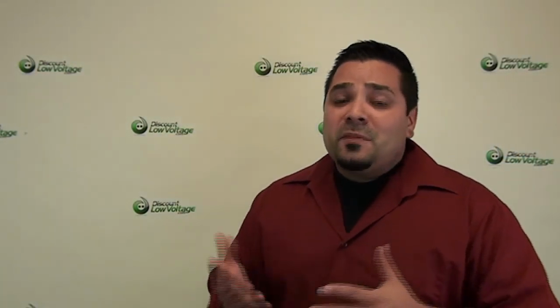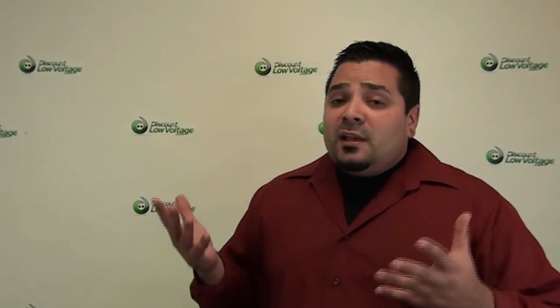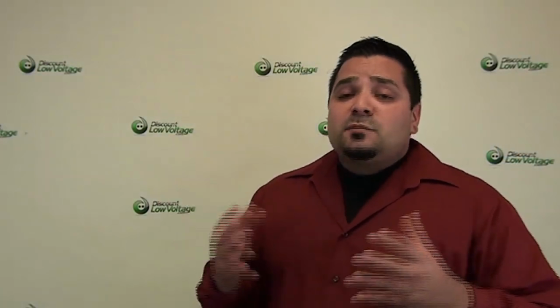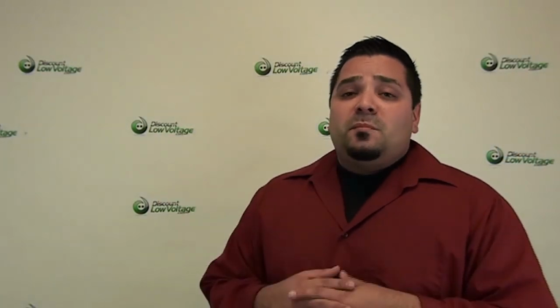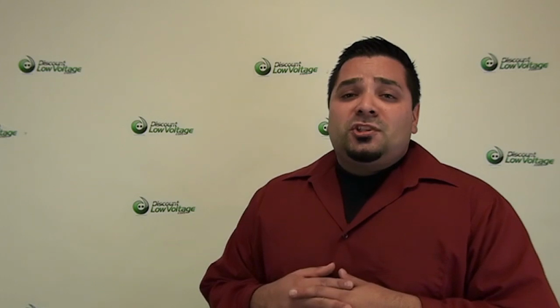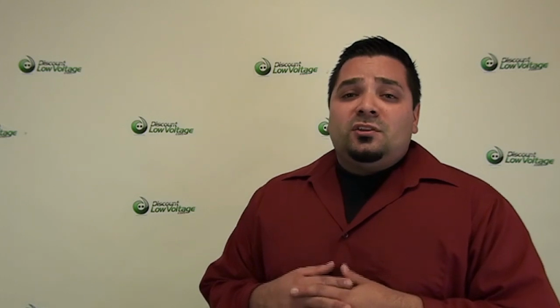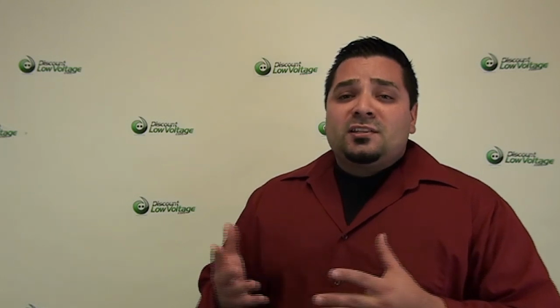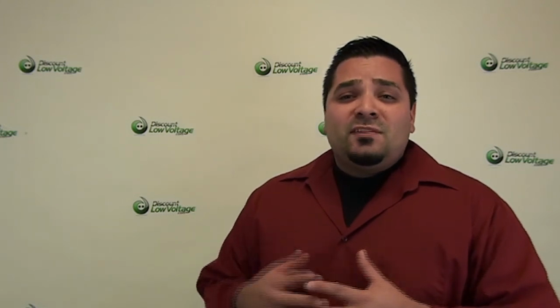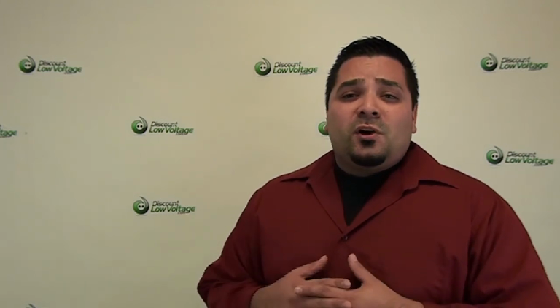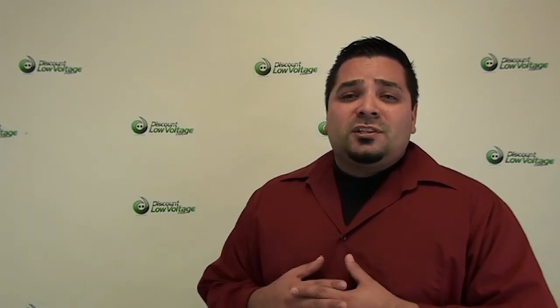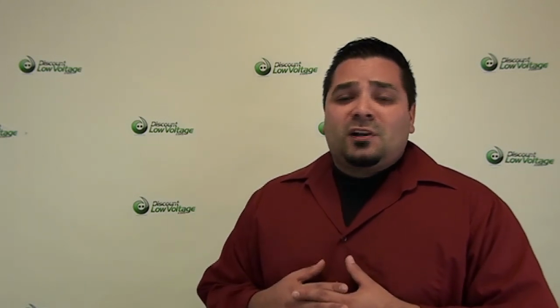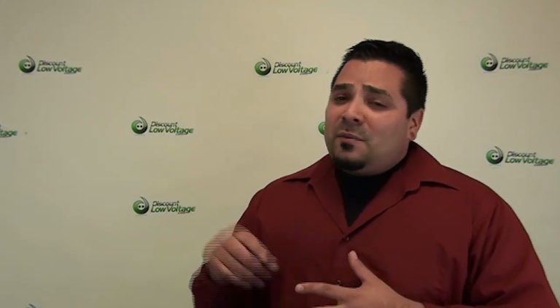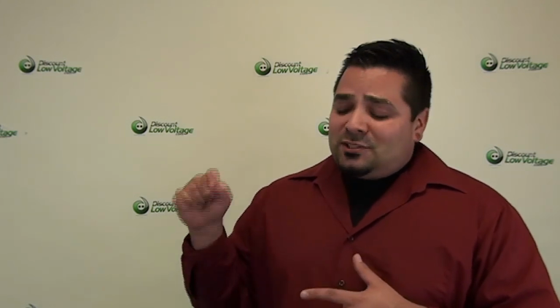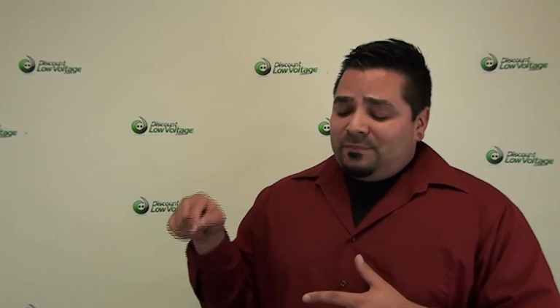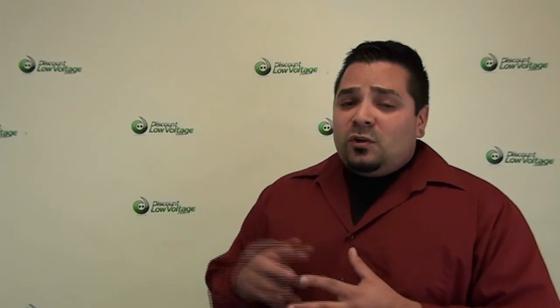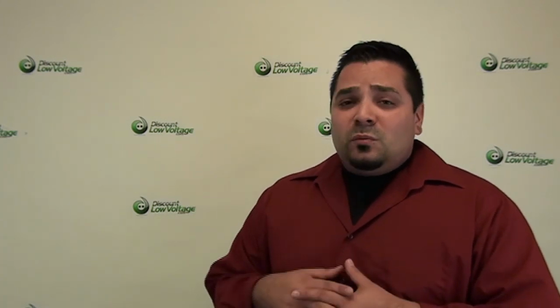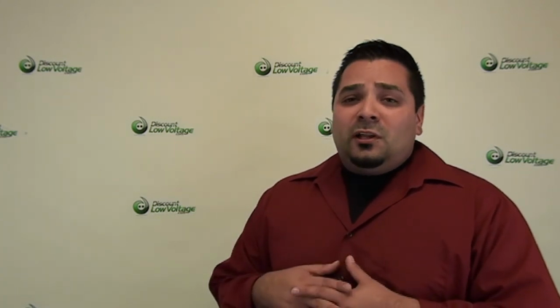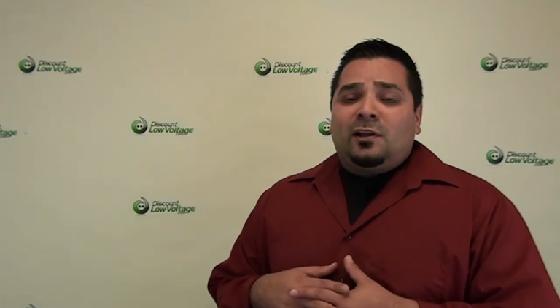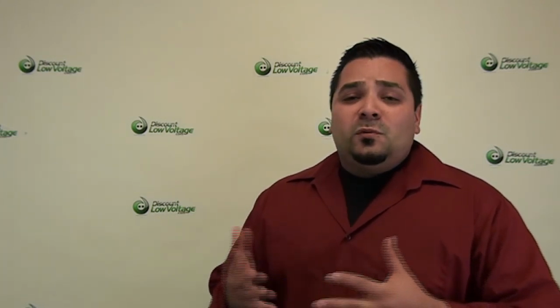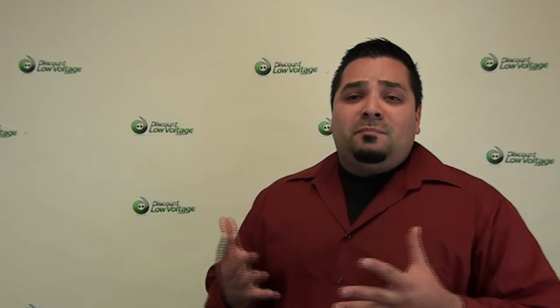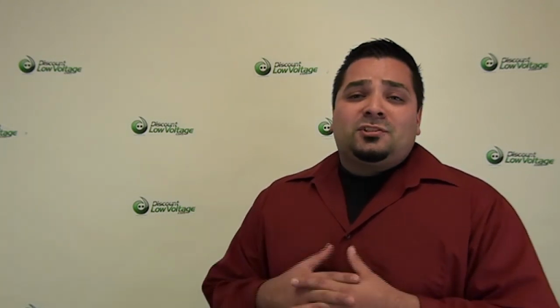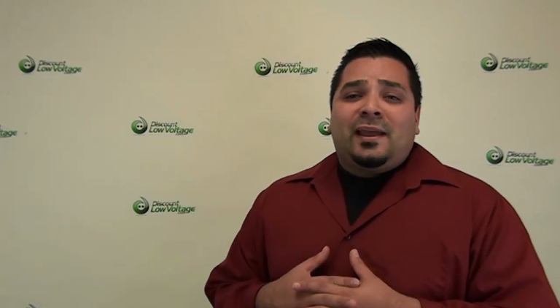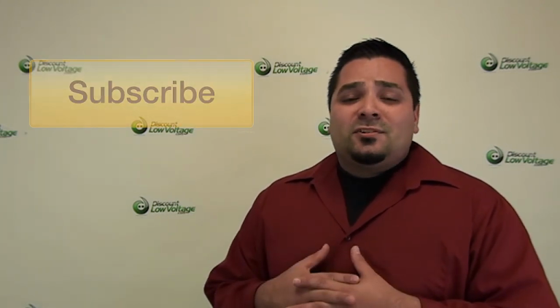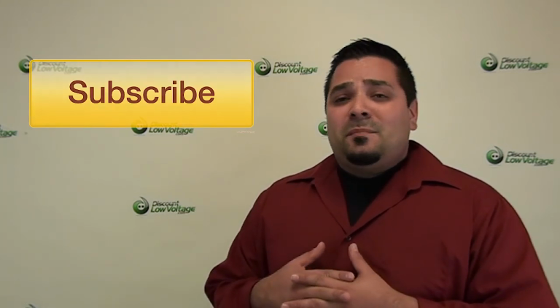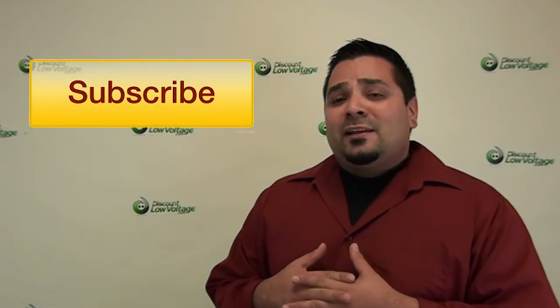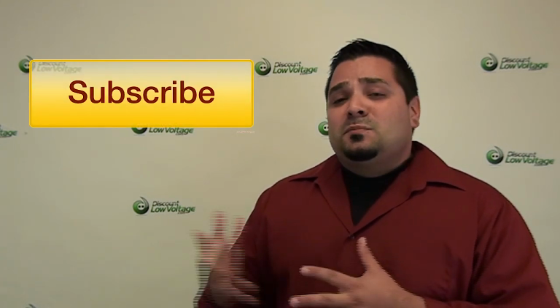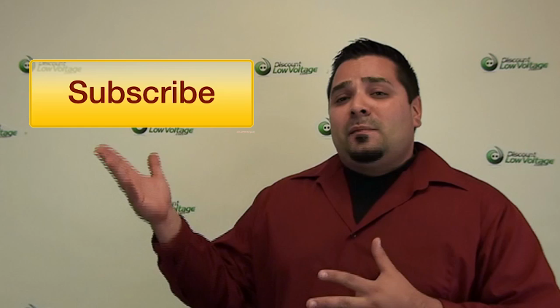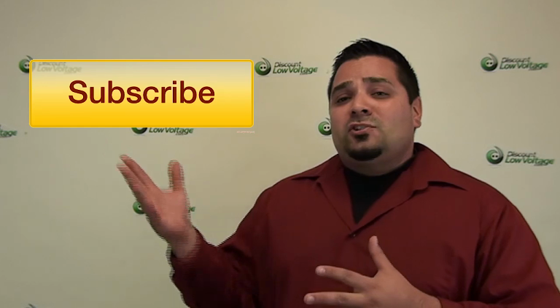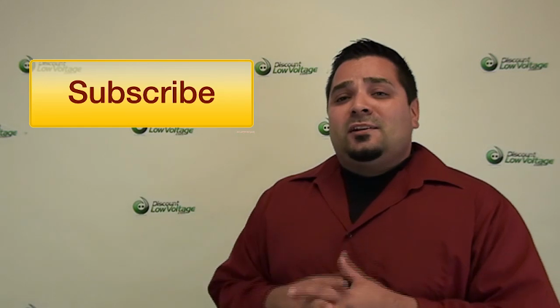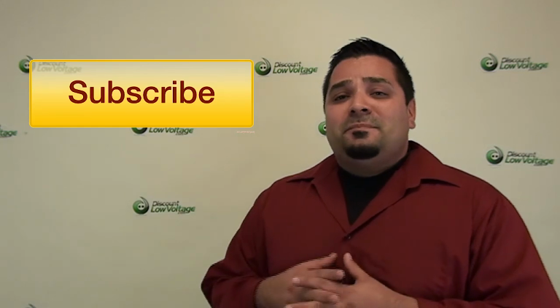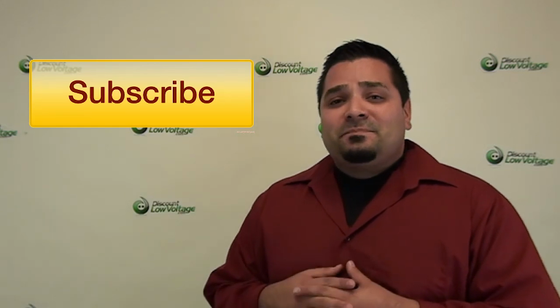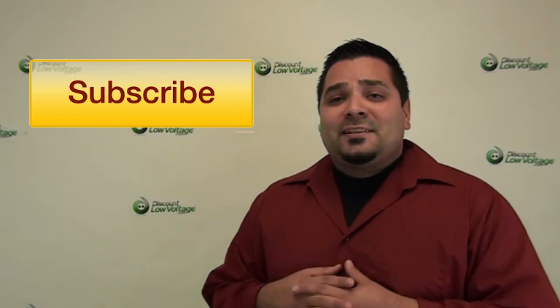So that's pretty much it. If you guys have any questions or comments, drop them below and I'll do my best to answer them. And subscribe to our channel. Thanks.